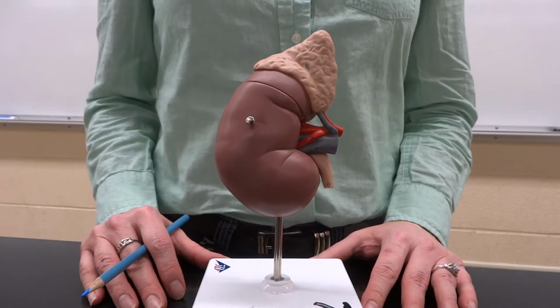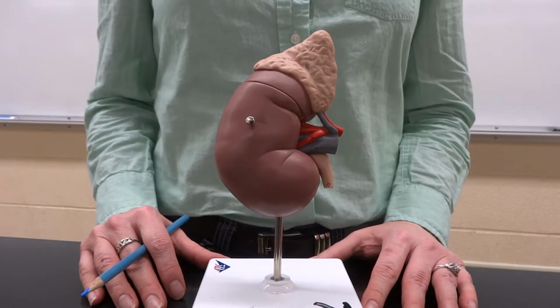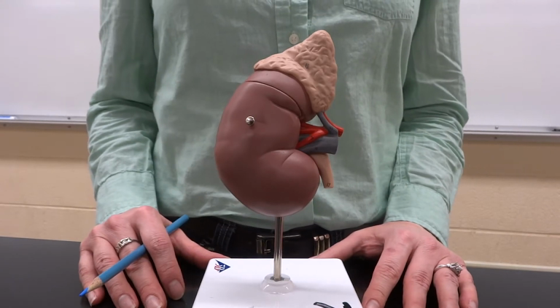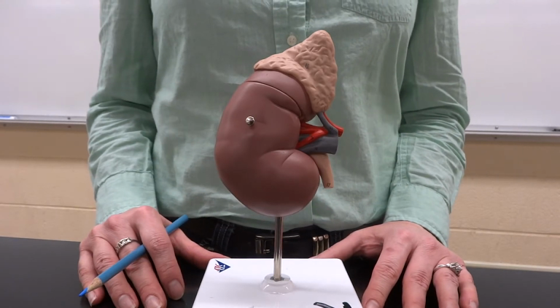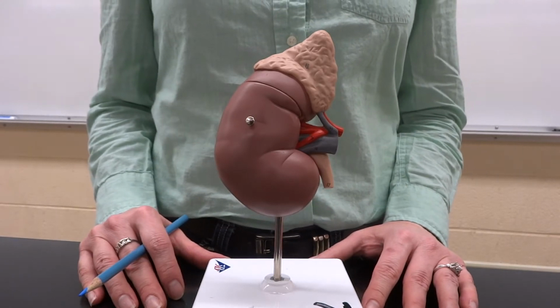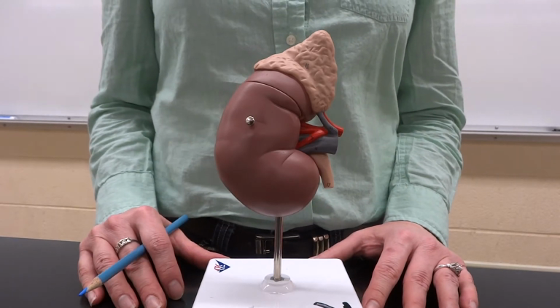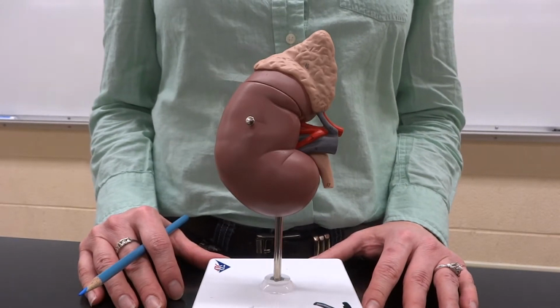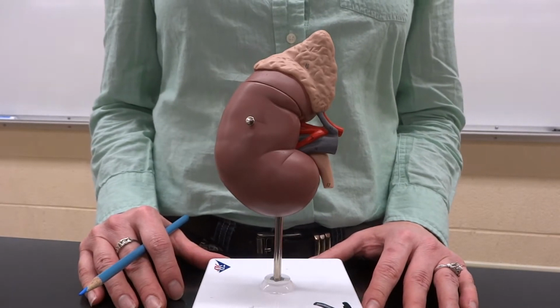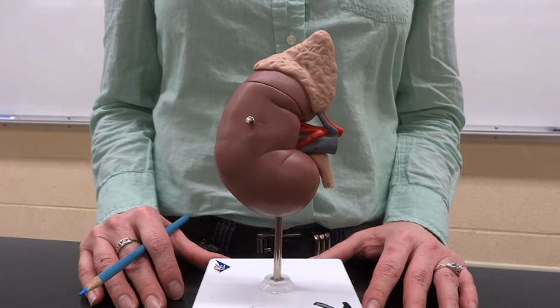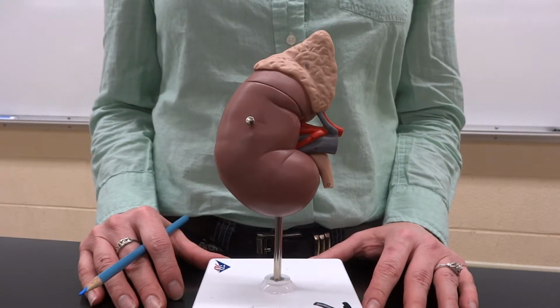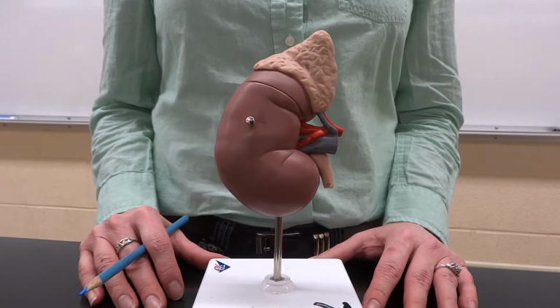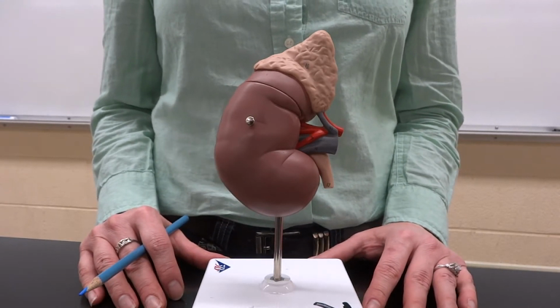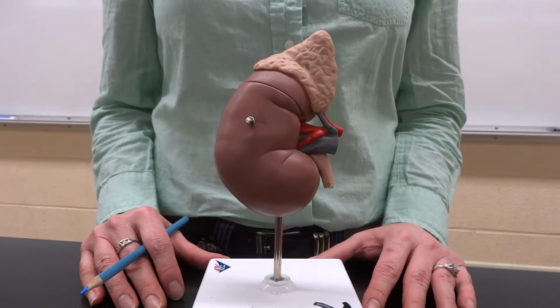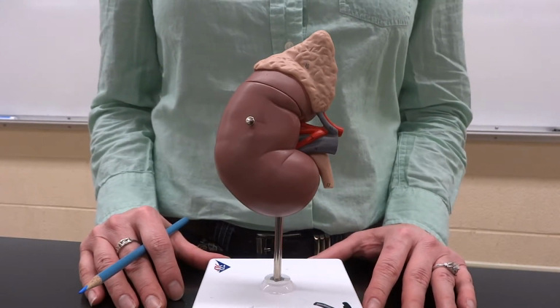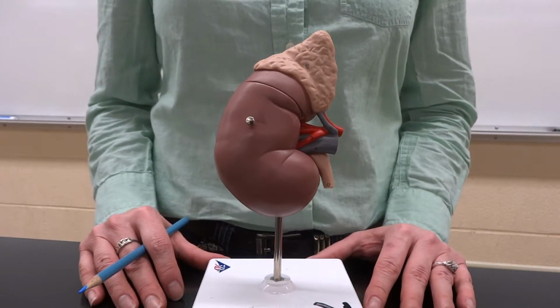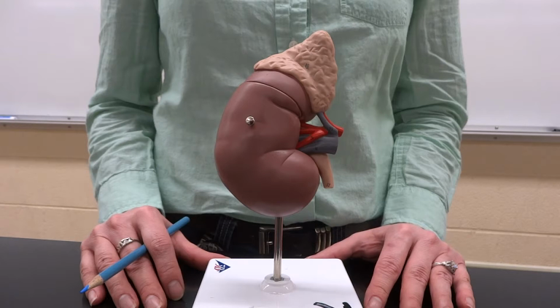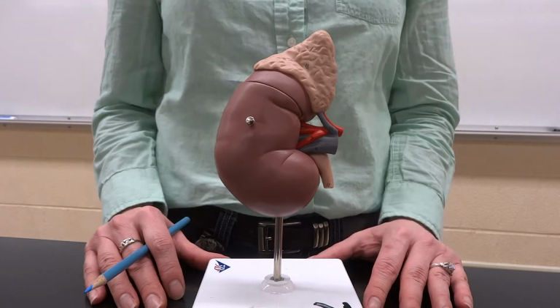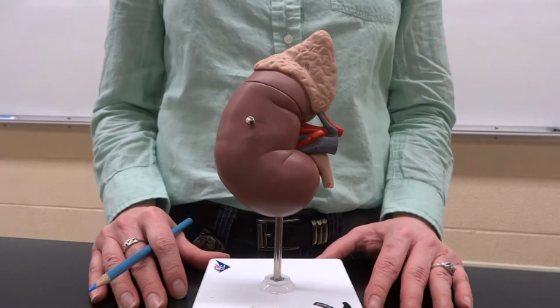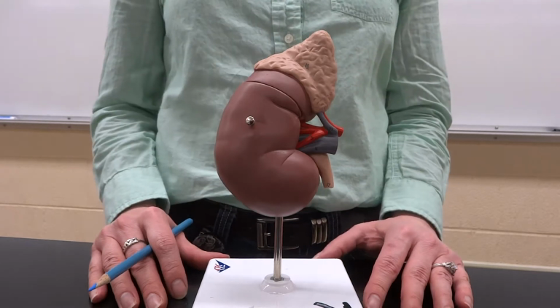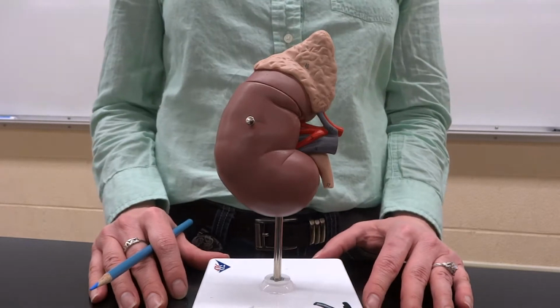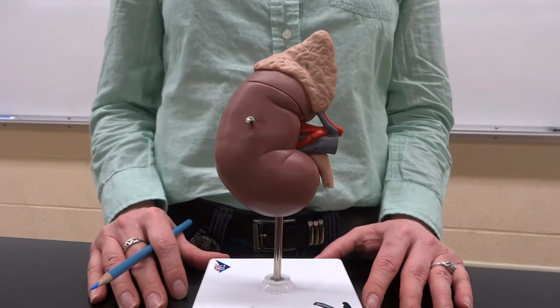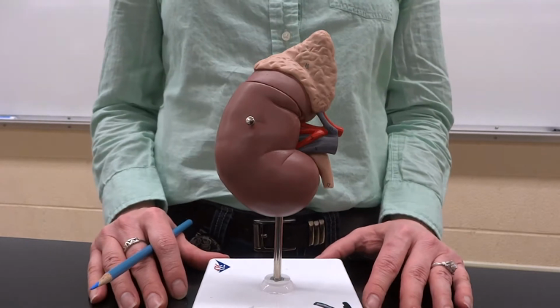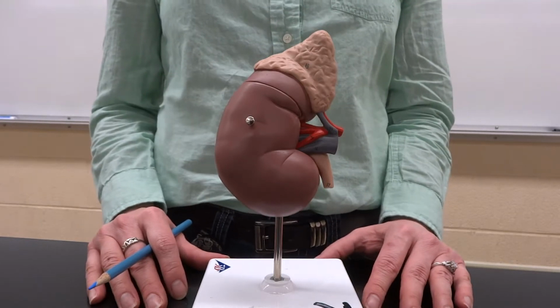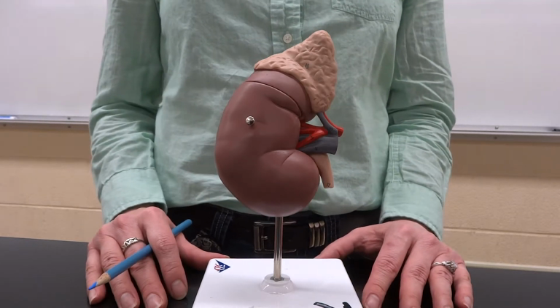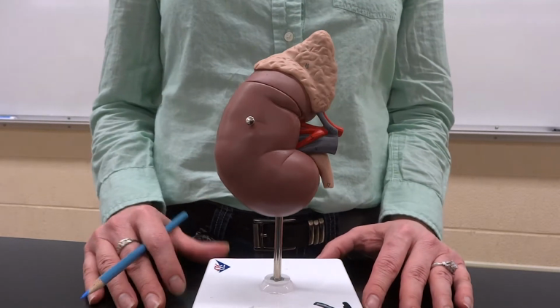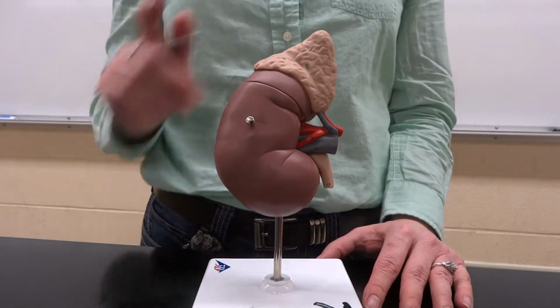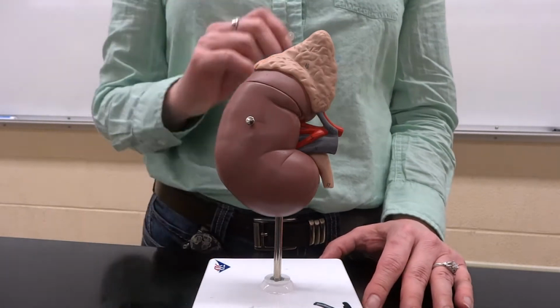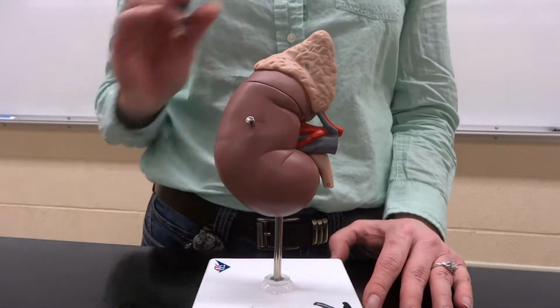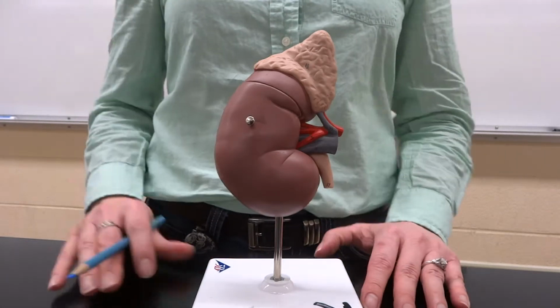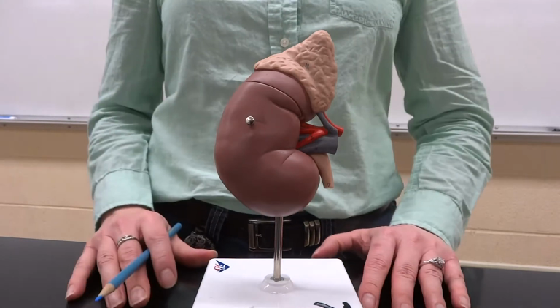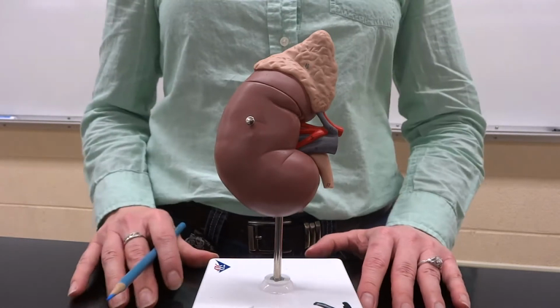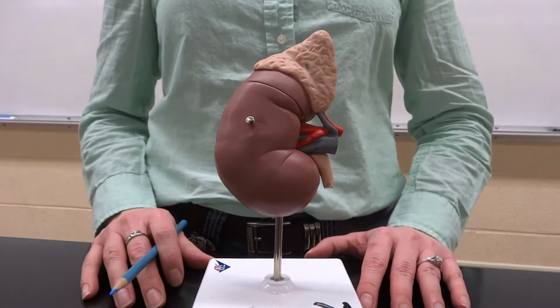You got a bean there? I got a bean. It's a kidney bean. And it's got a hat, a little sombrero.